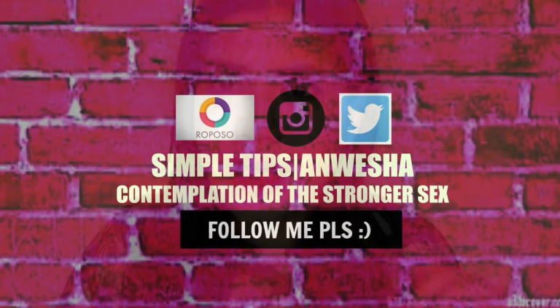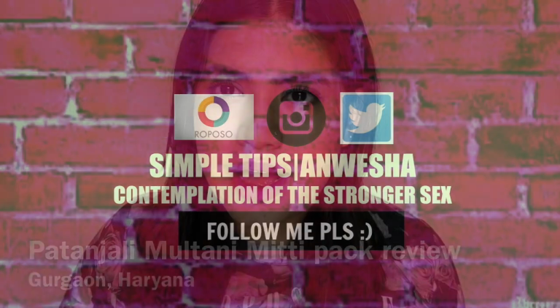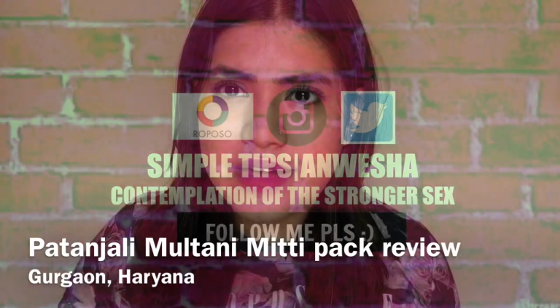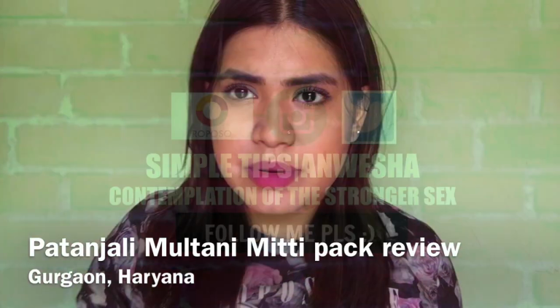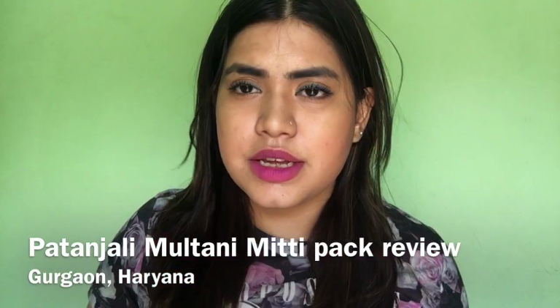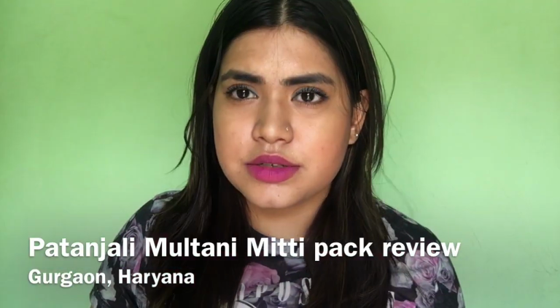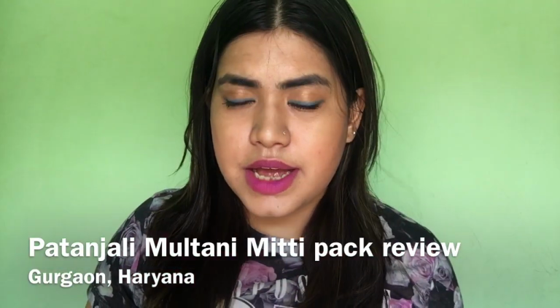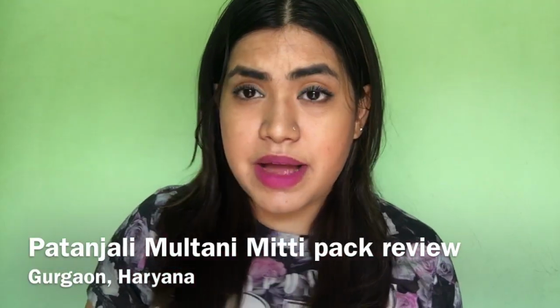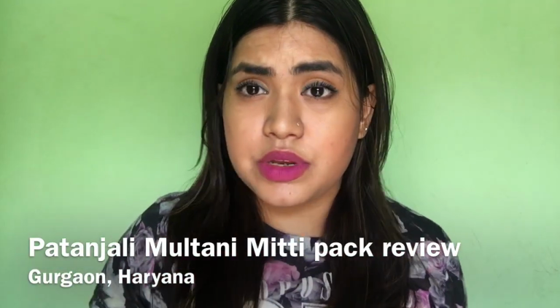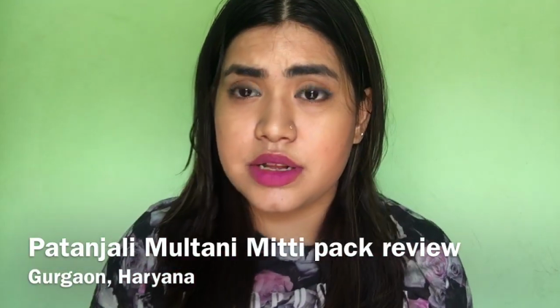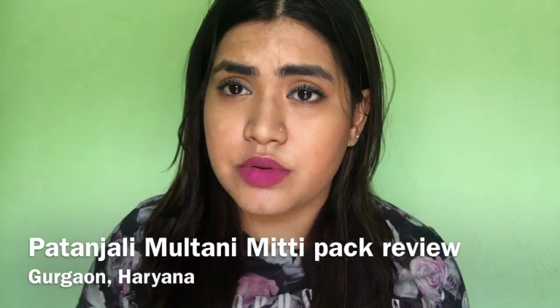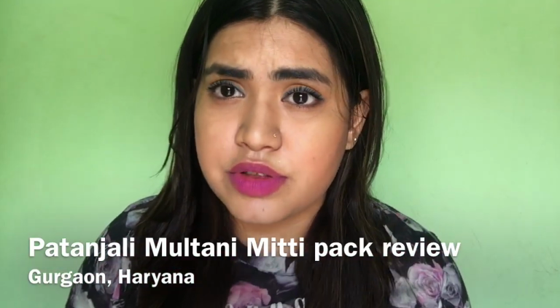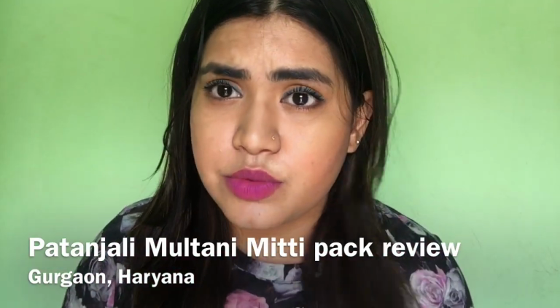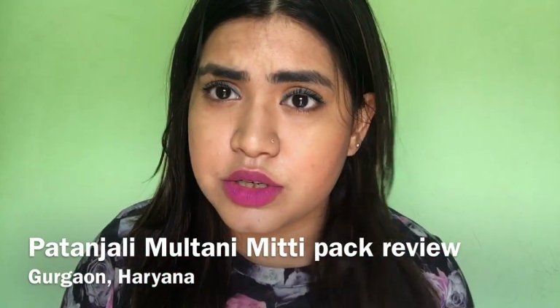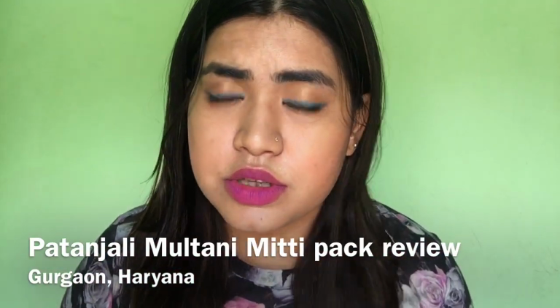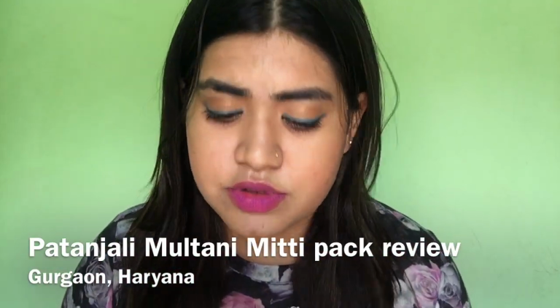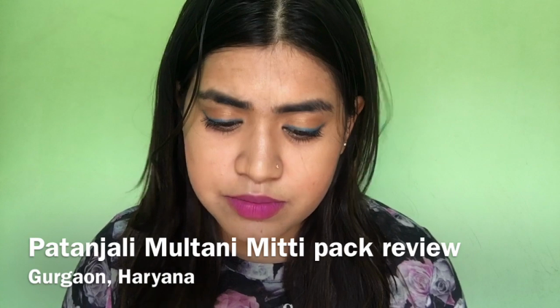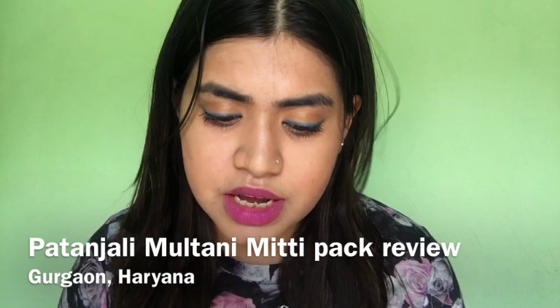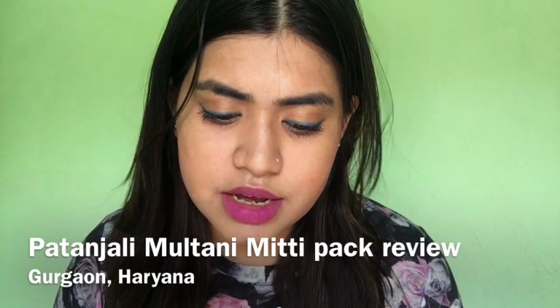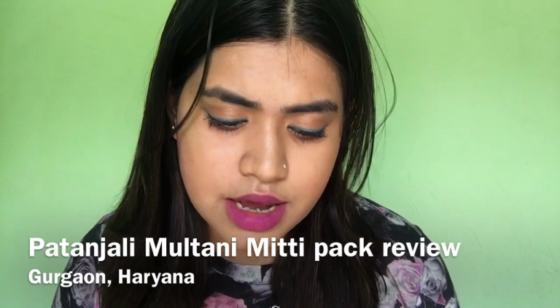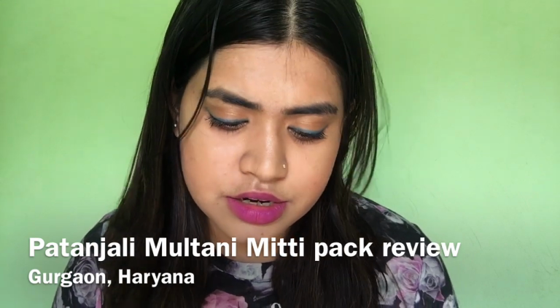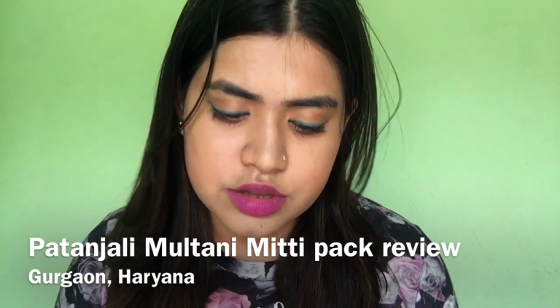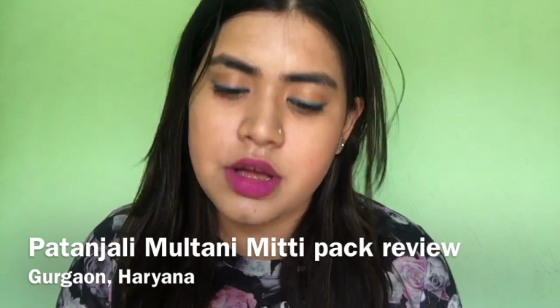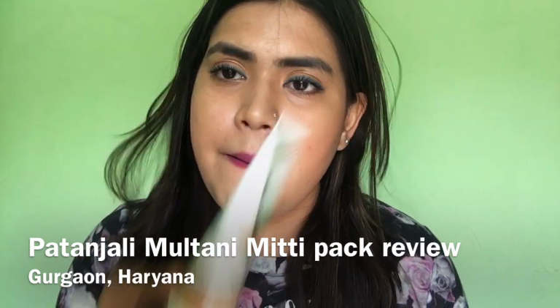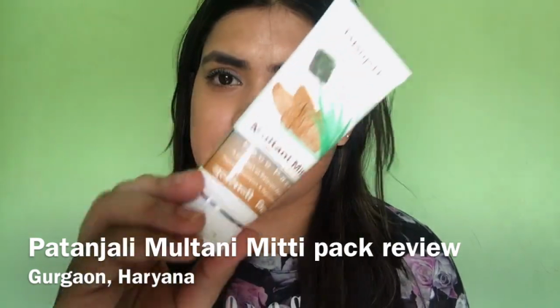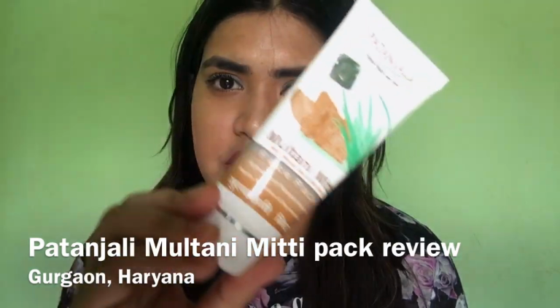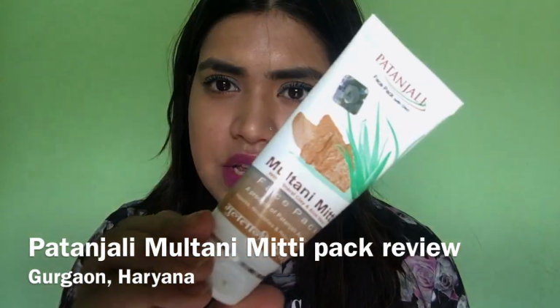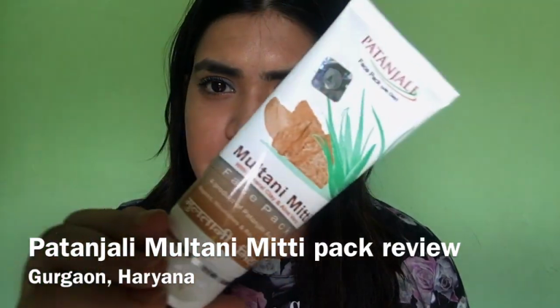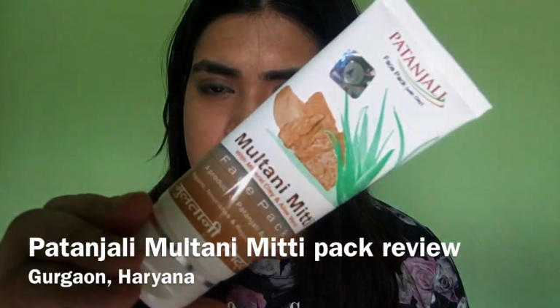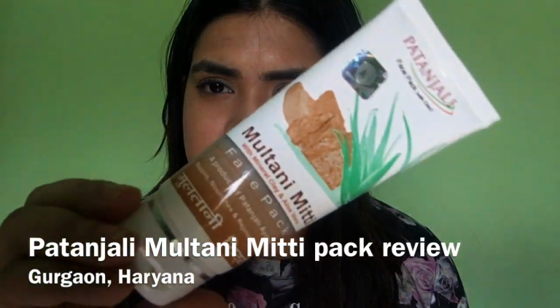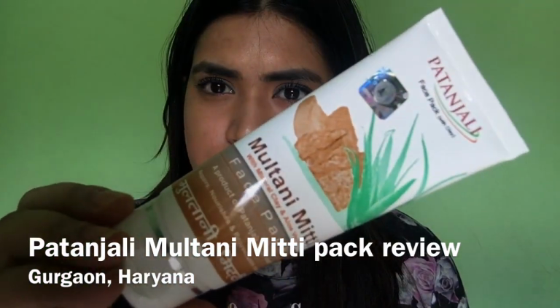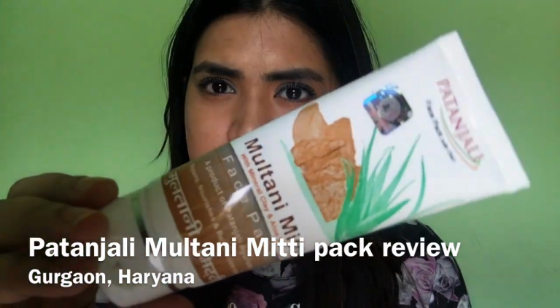Hi everybody, today I am back with another requested video. This was from Tania and it's on the Patanjali Multani Mitti pack.